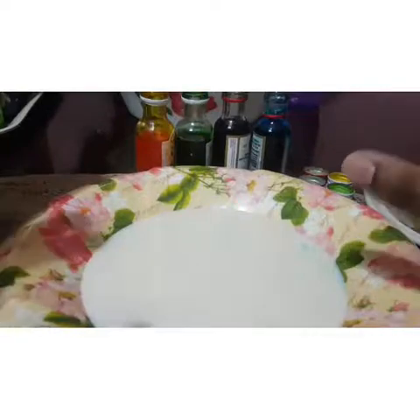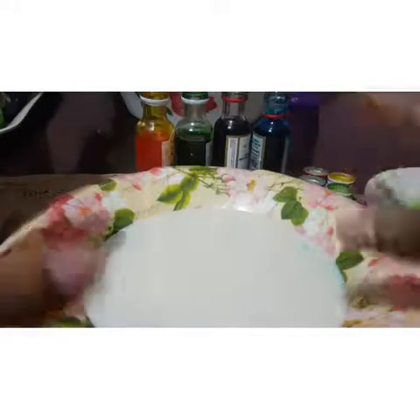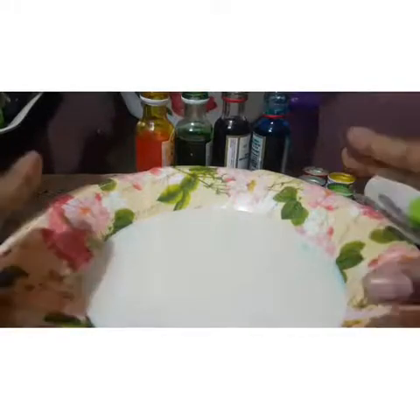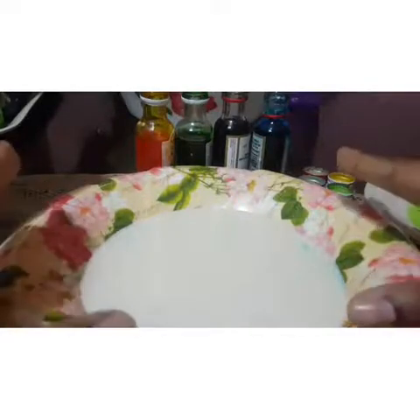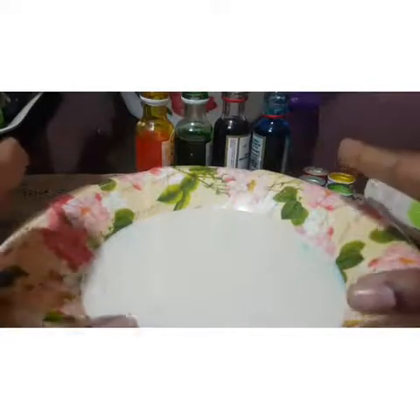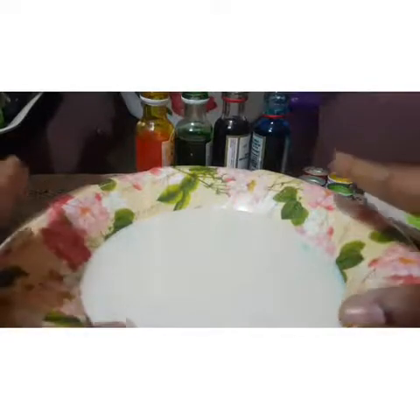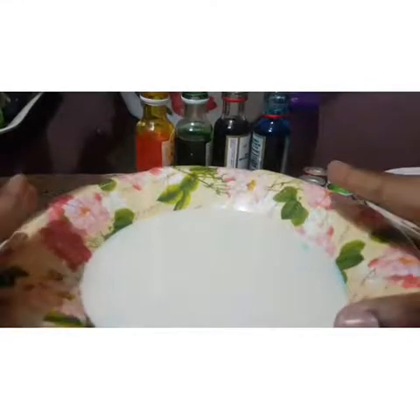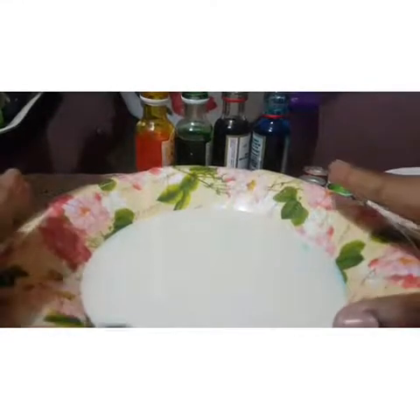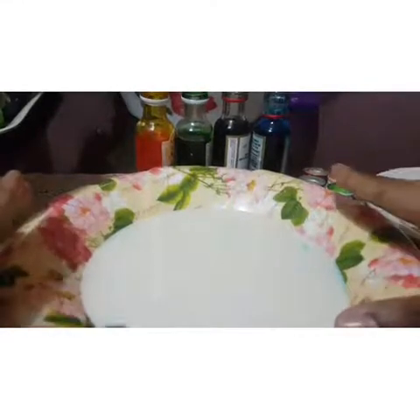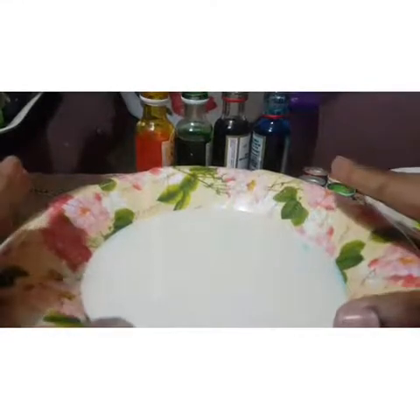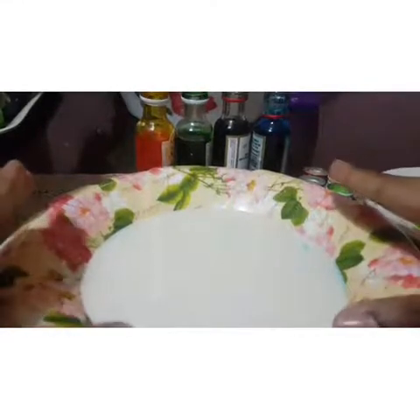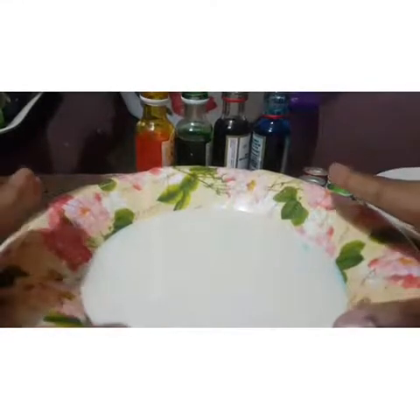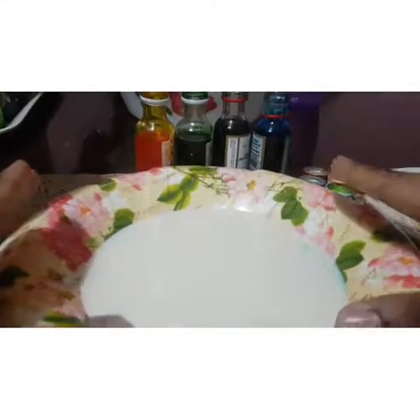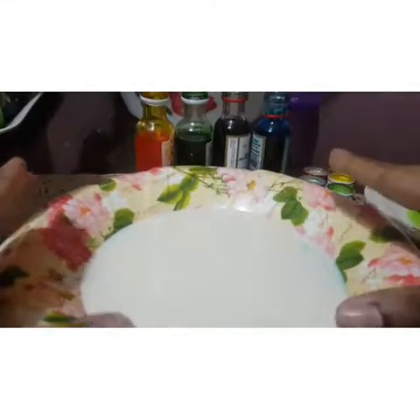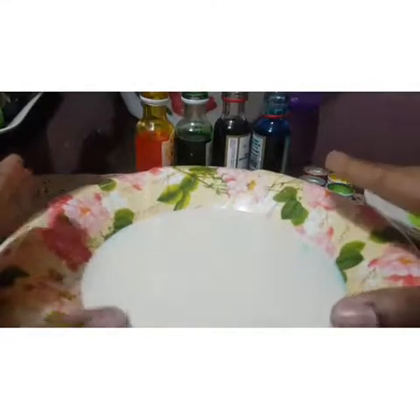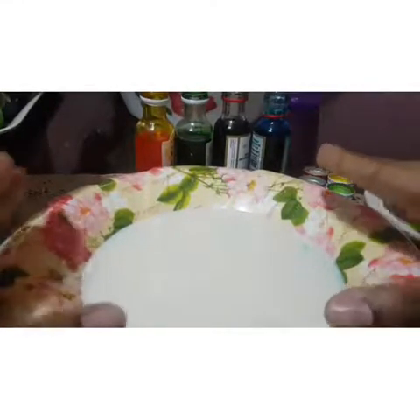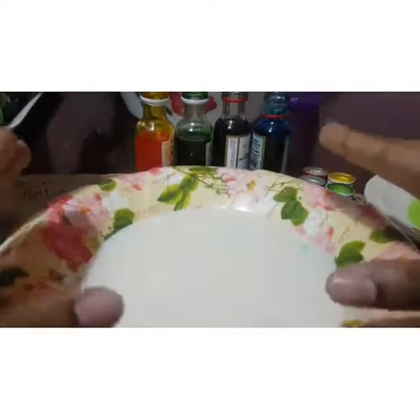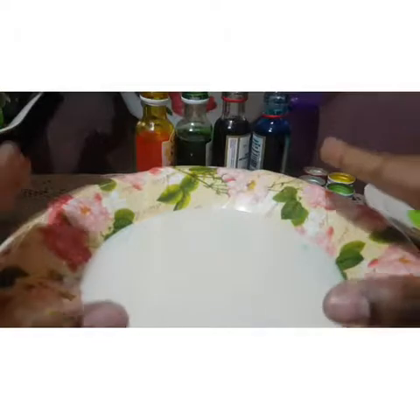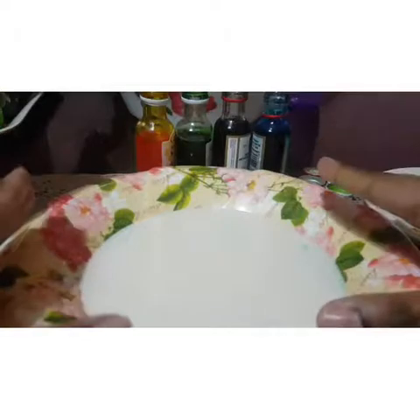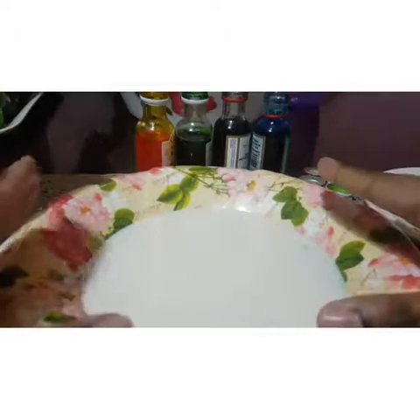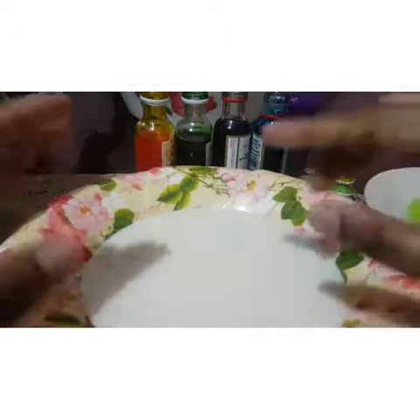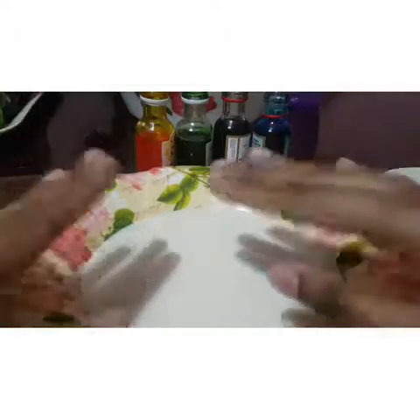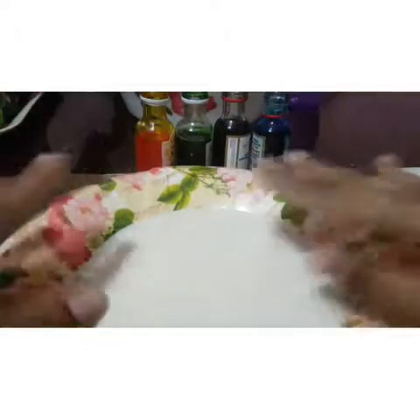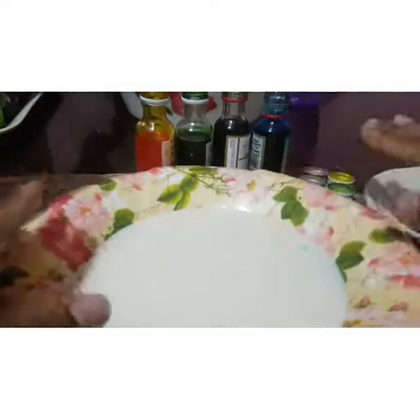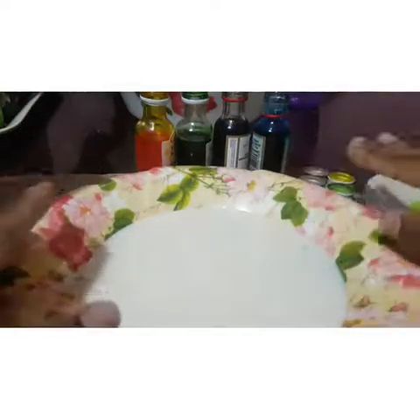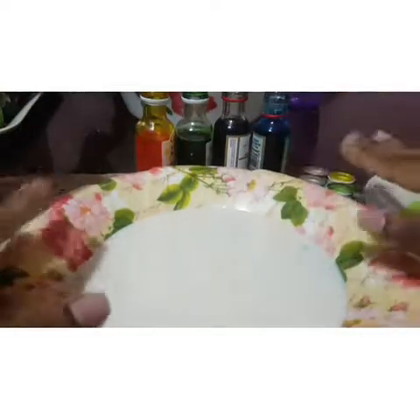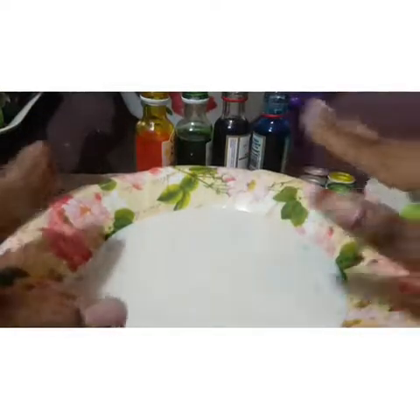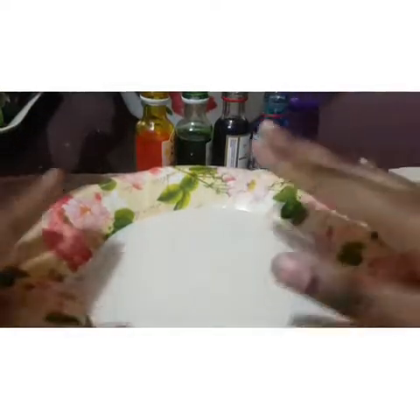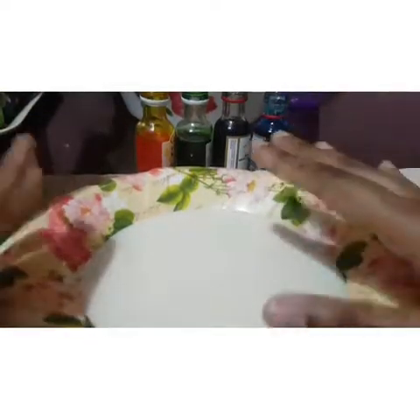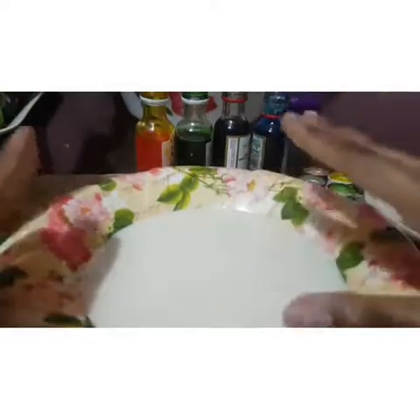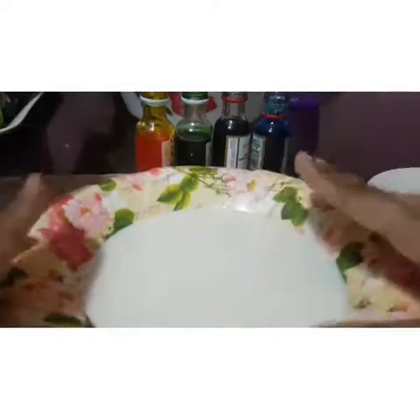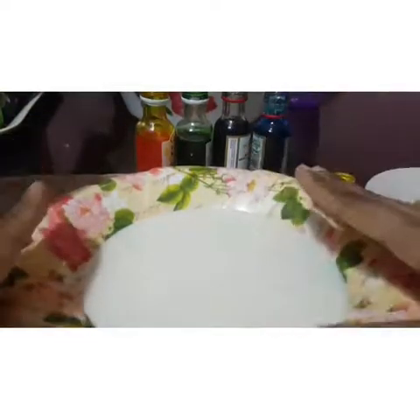When you pour the milk, don't pour until full. Only a half — just a little bit on the surface of the plate.